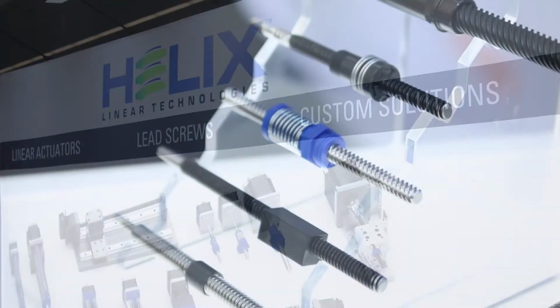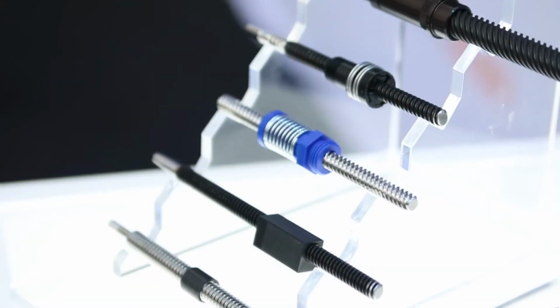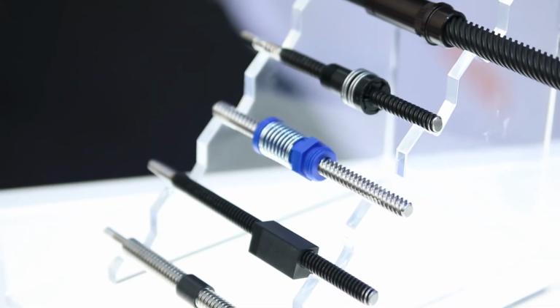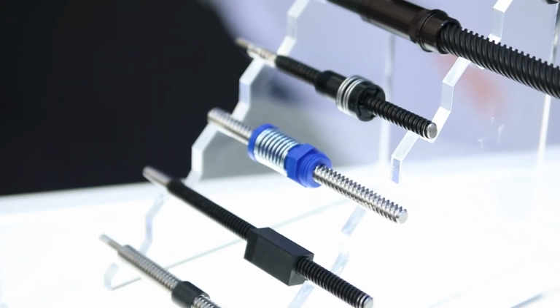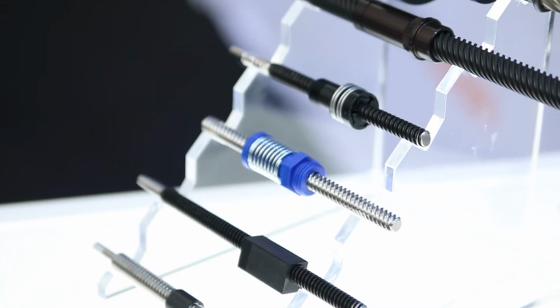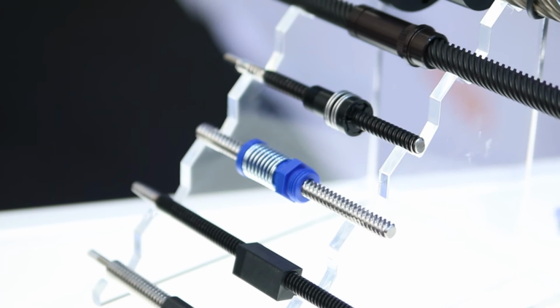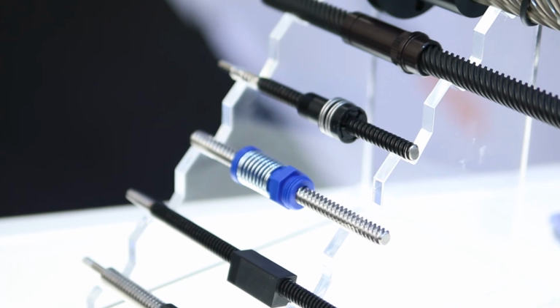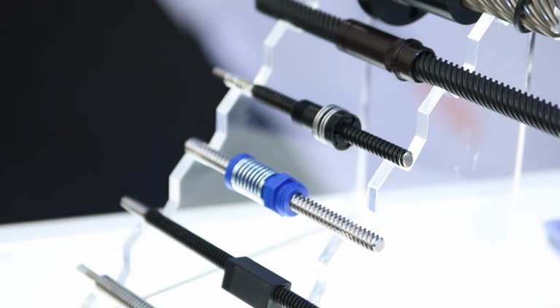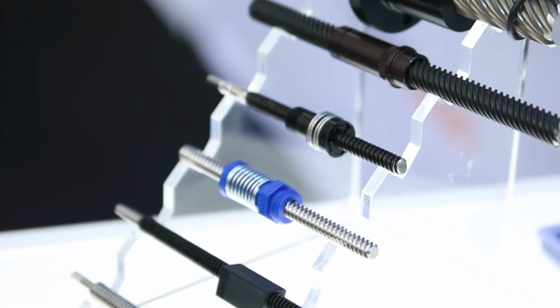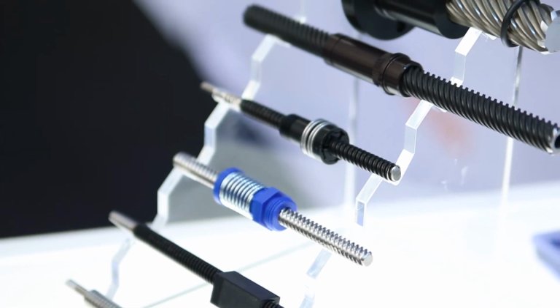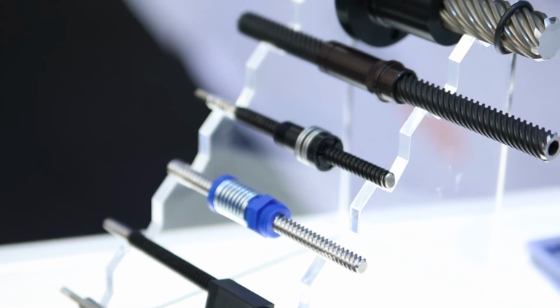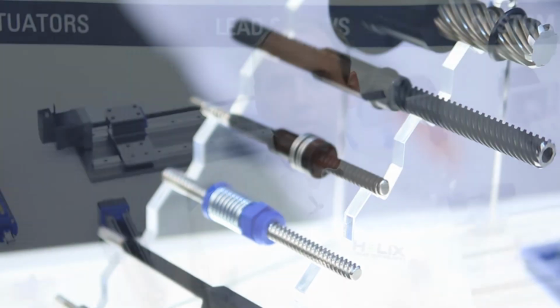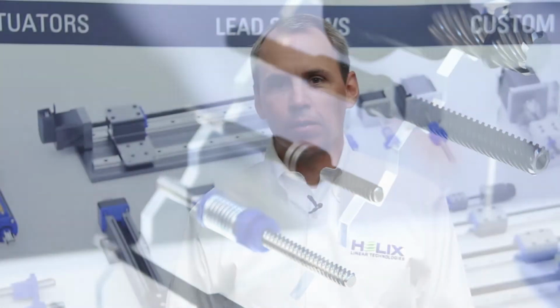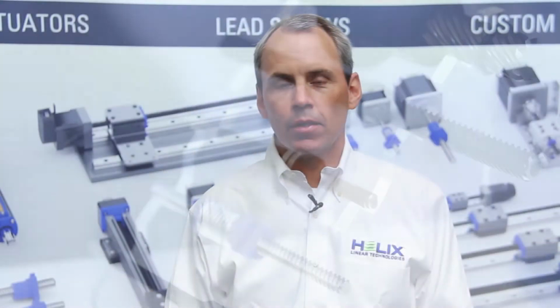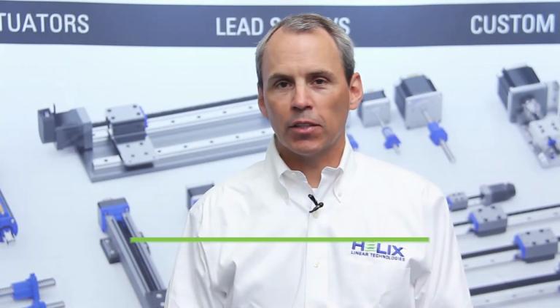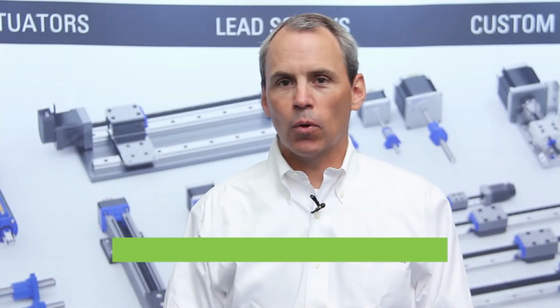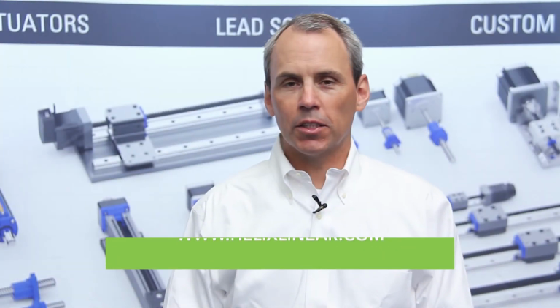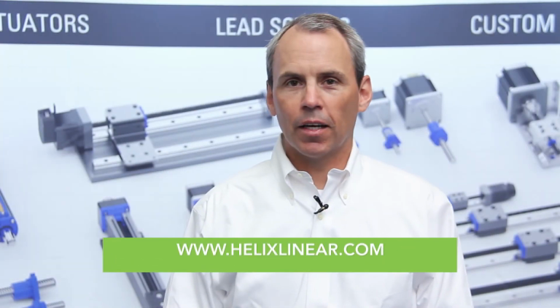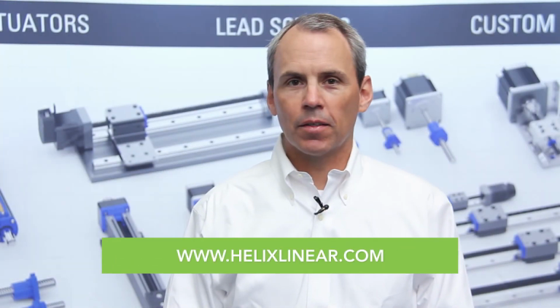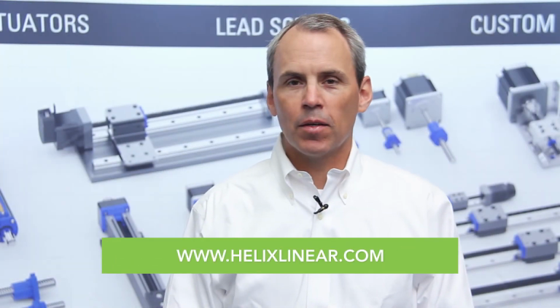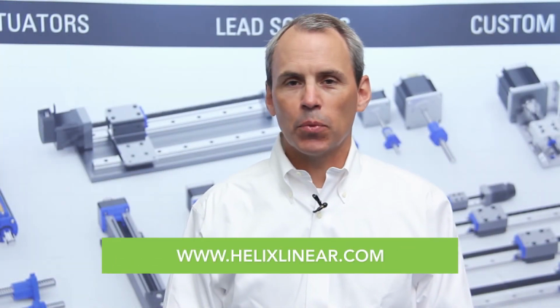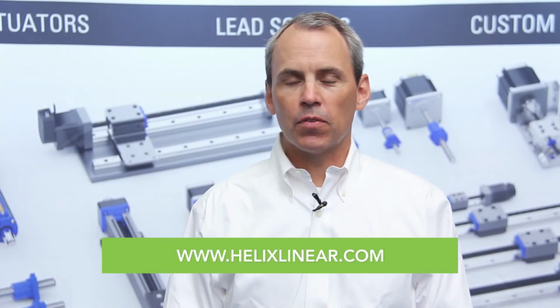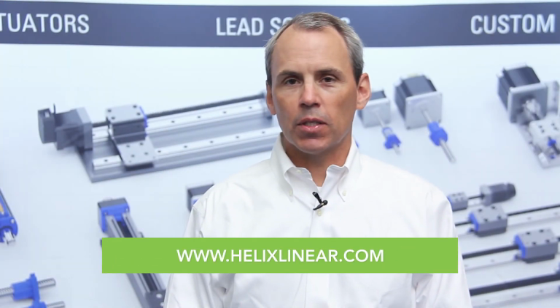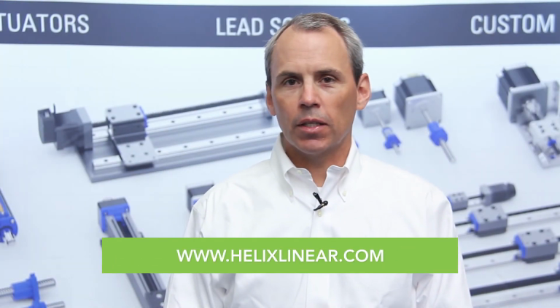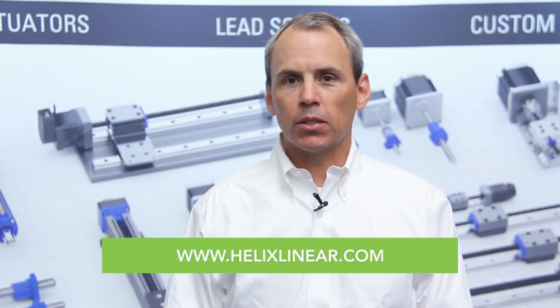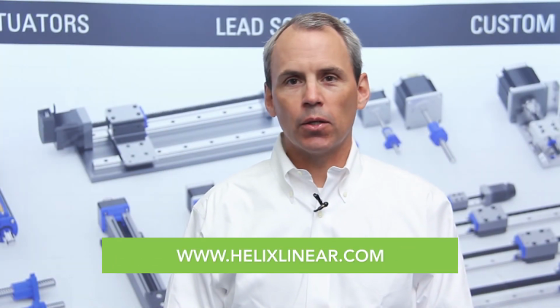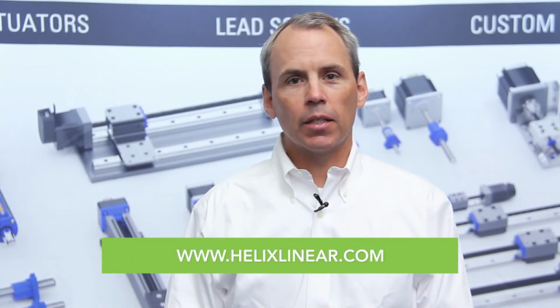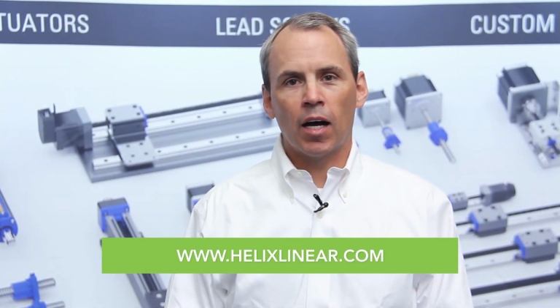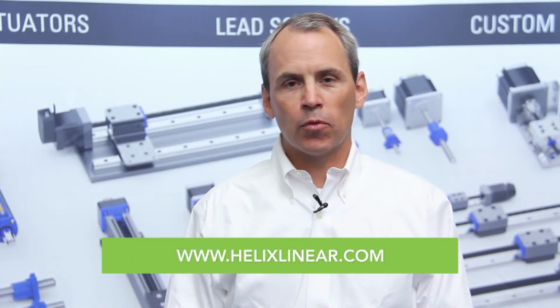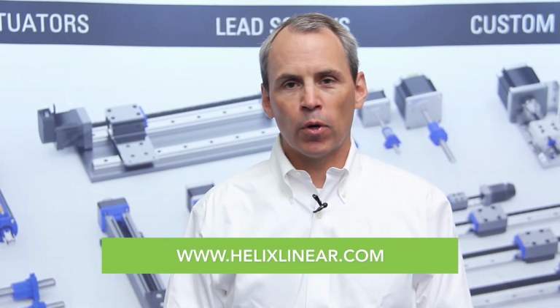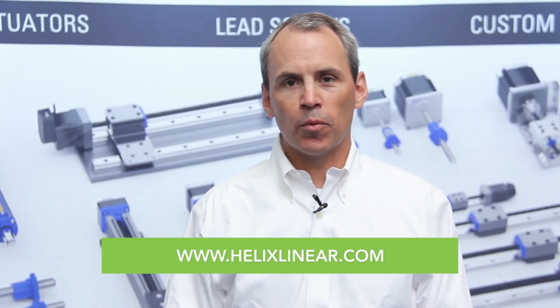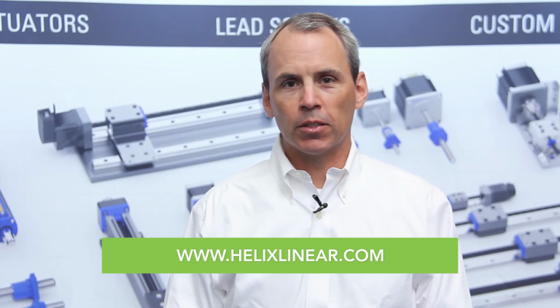I'm Chris Nook from Helix Linear Technologies. Thanks for watching today. Please visit helixlinear.com for more information.